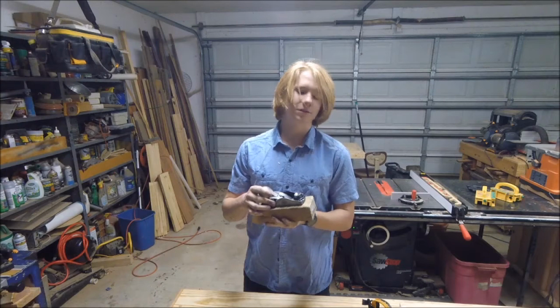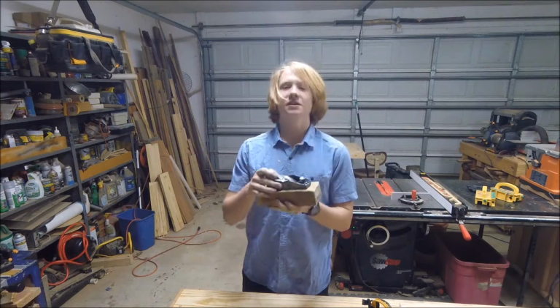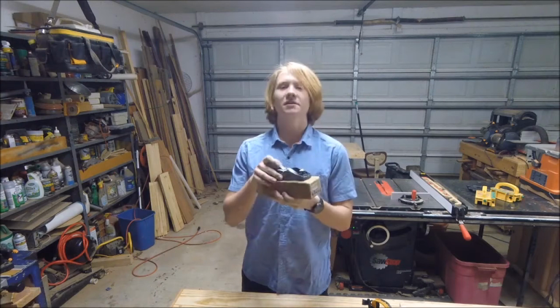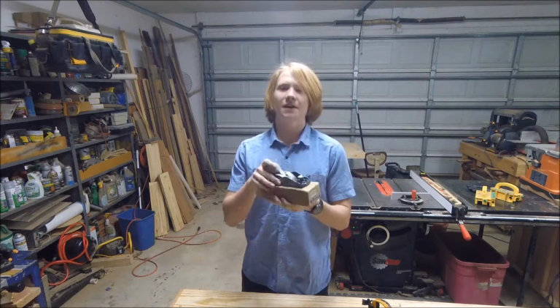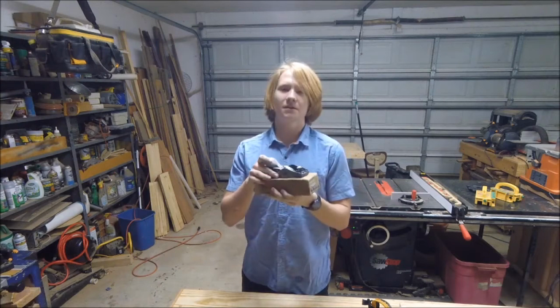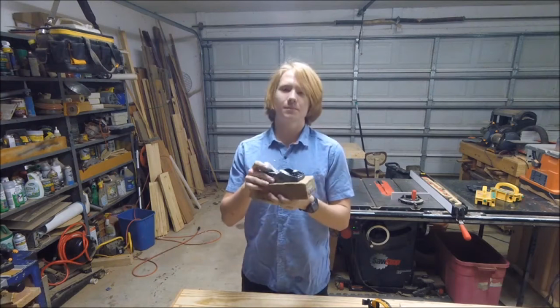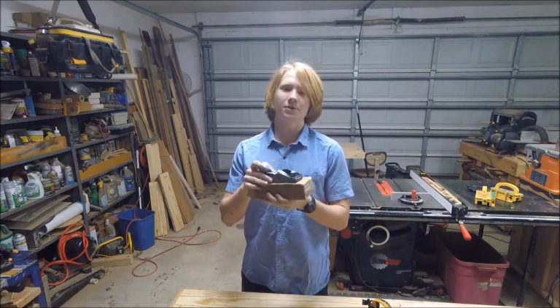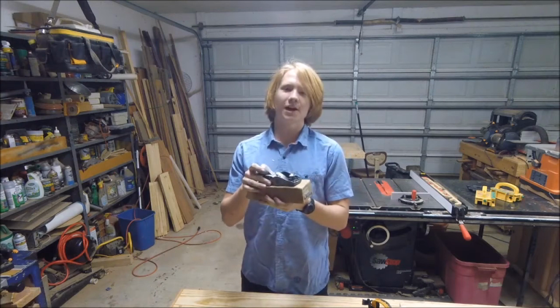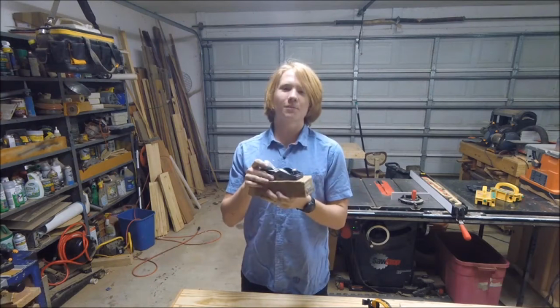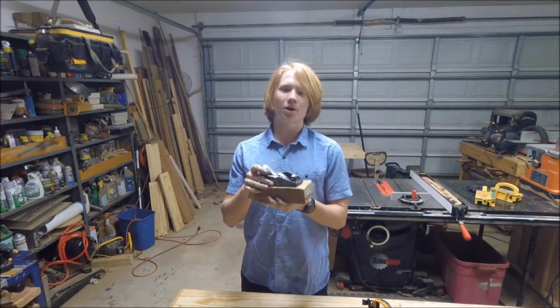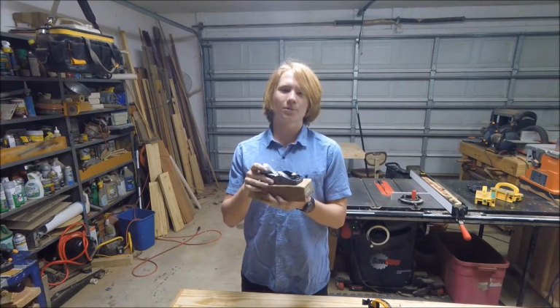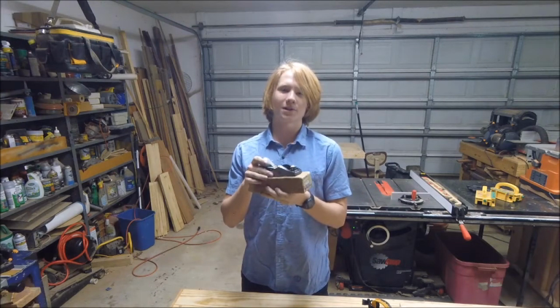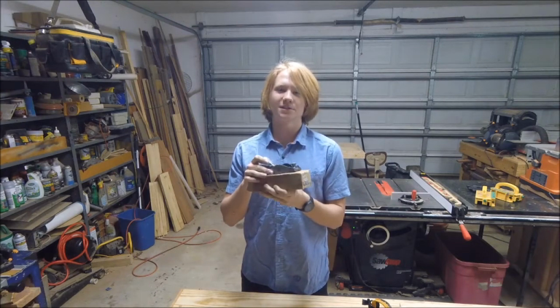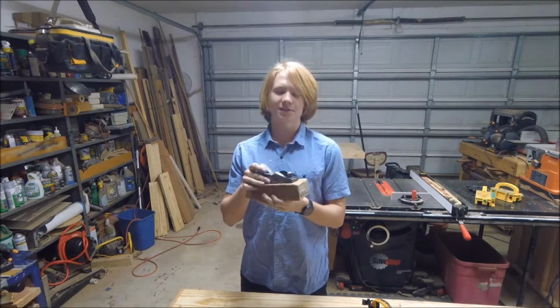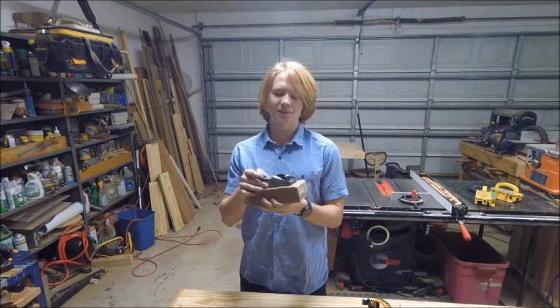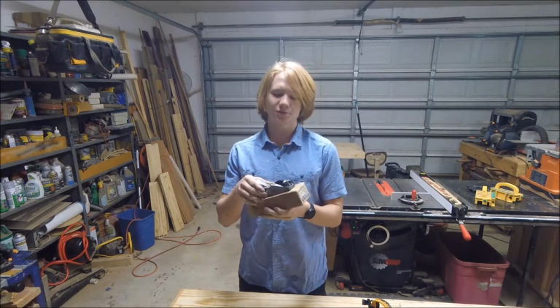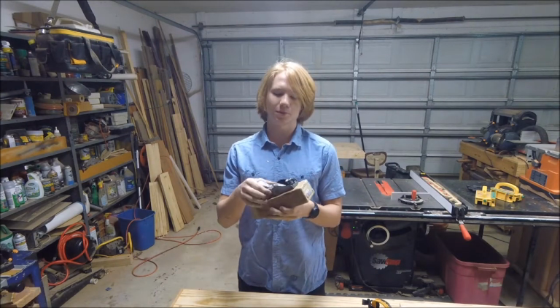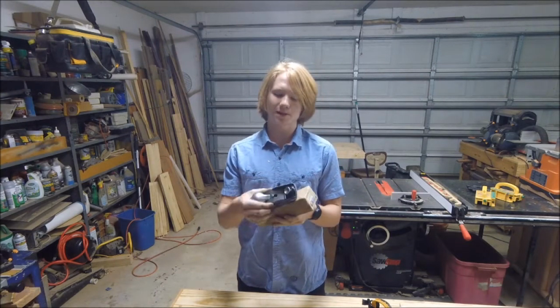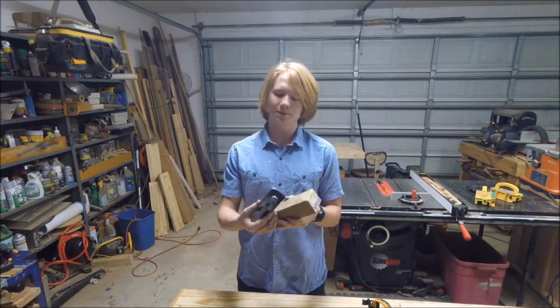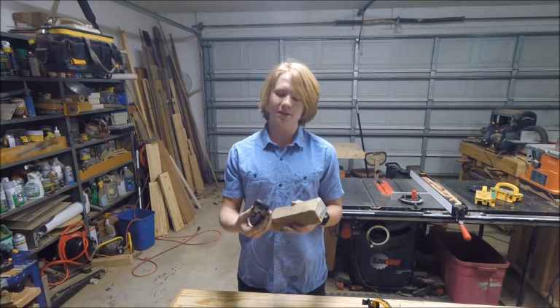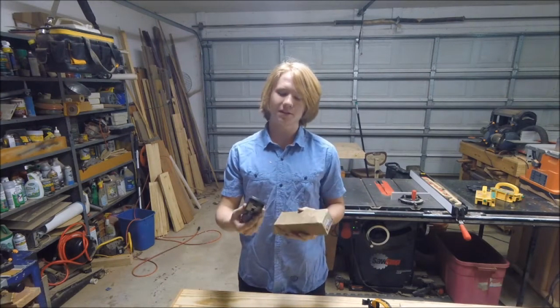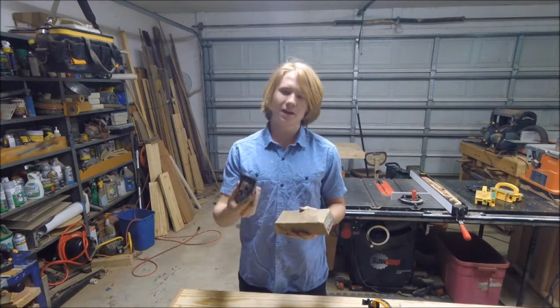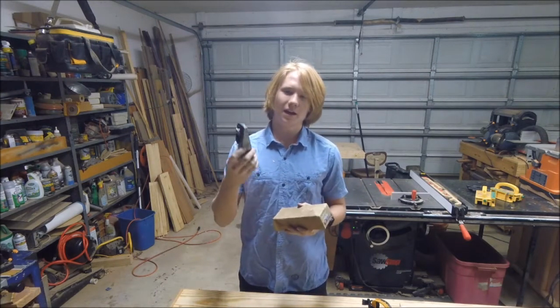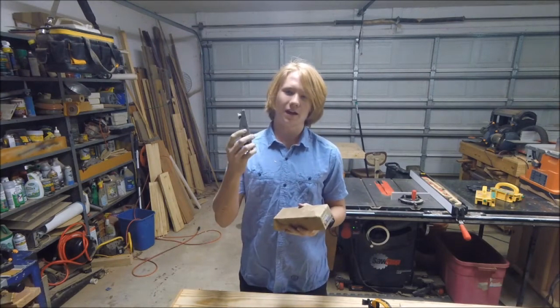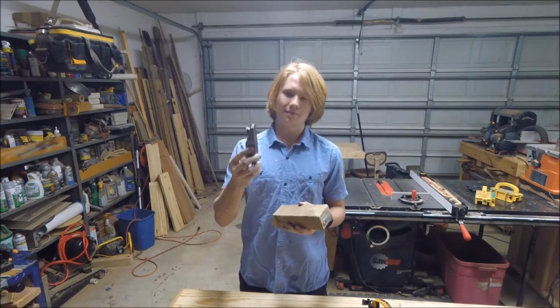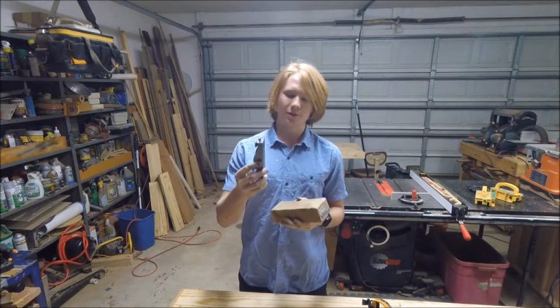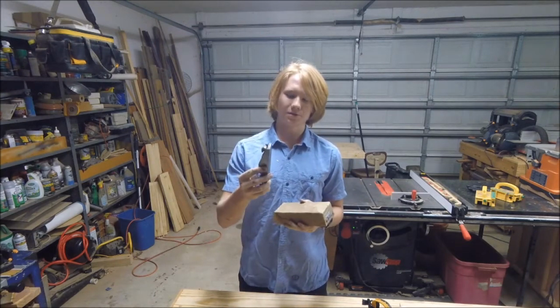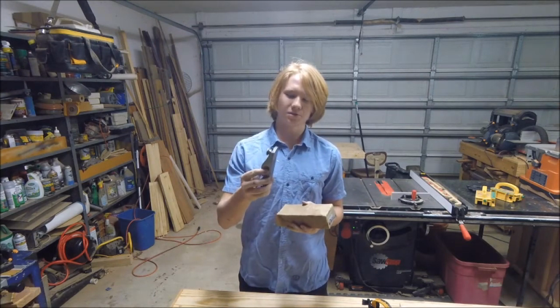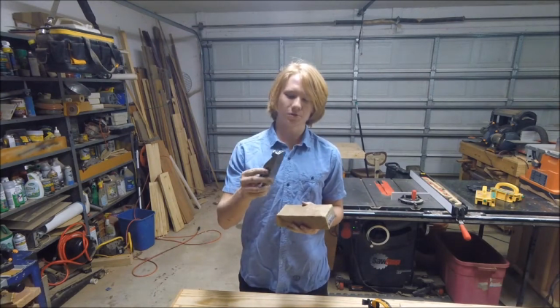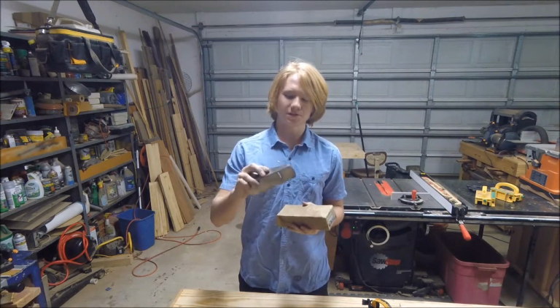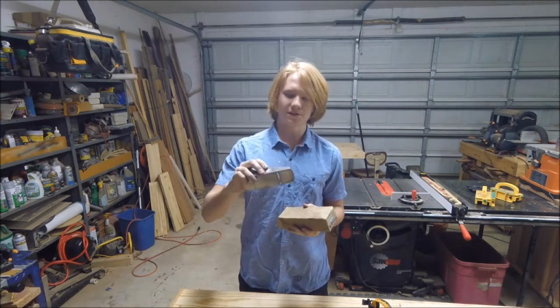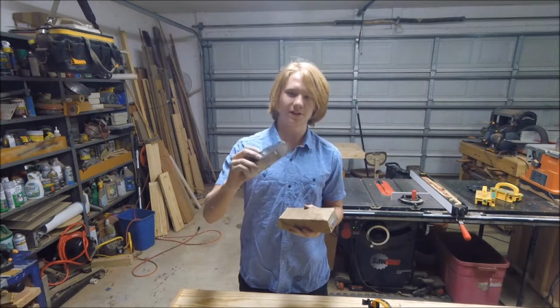Here I've got a belt nap hardware six-inch block plane and I'm going to restore it in this video.